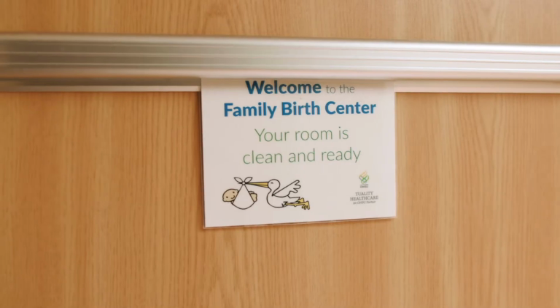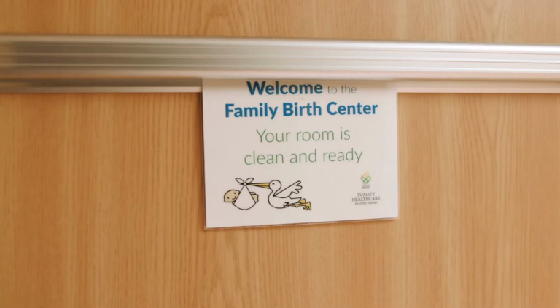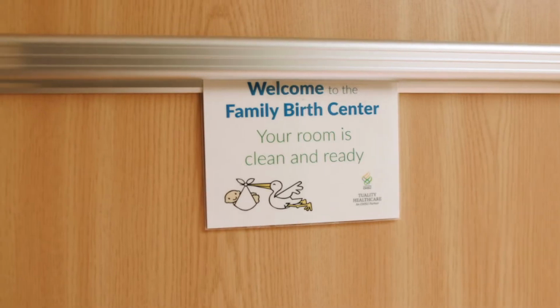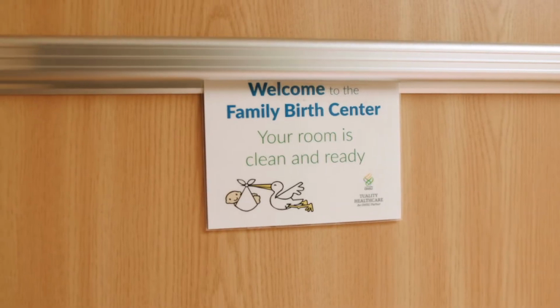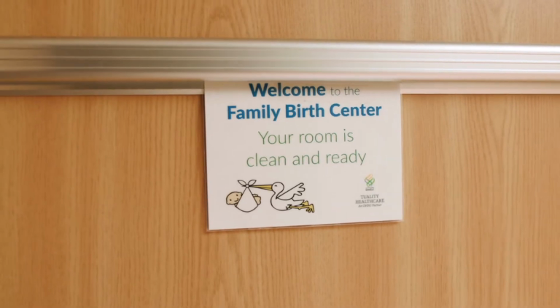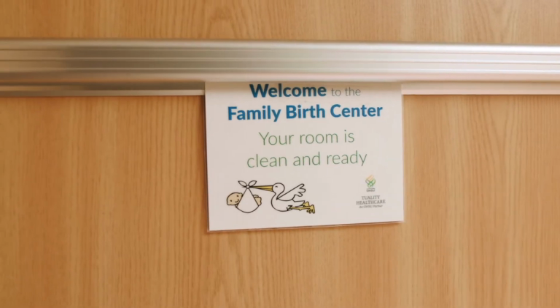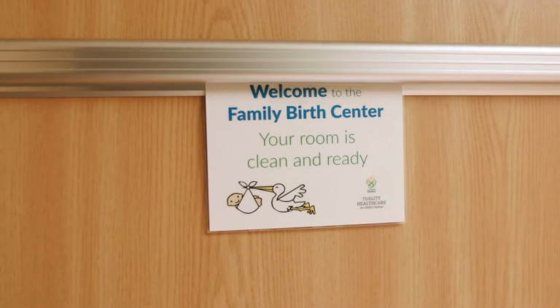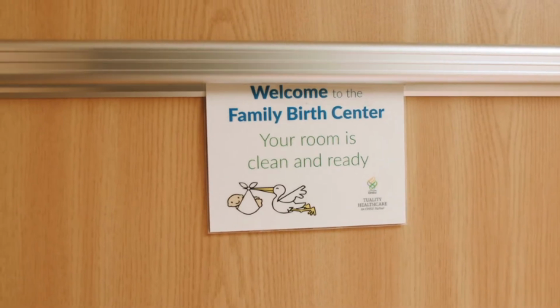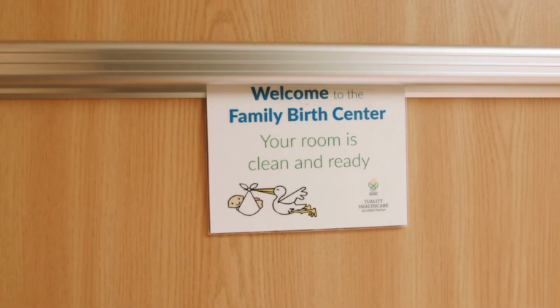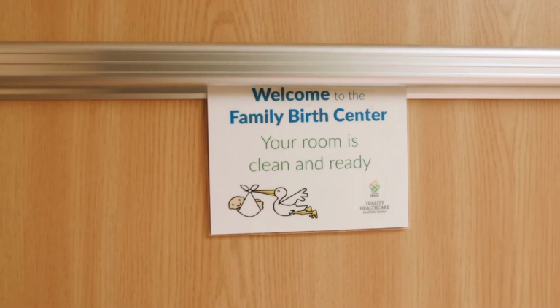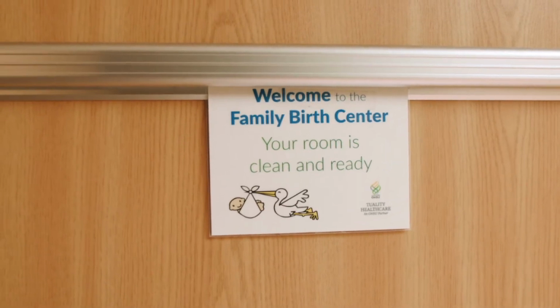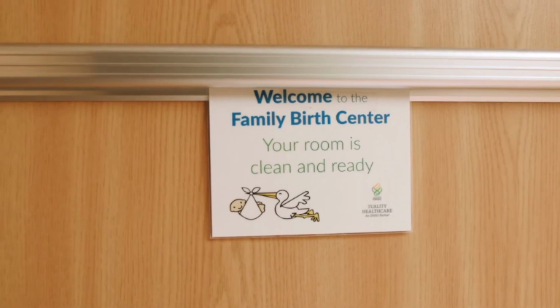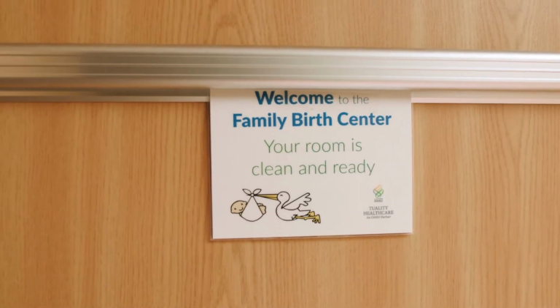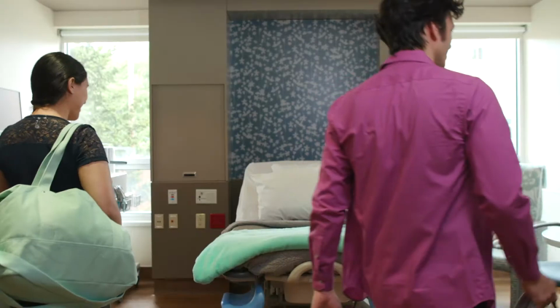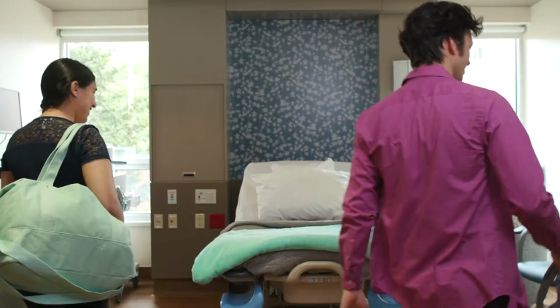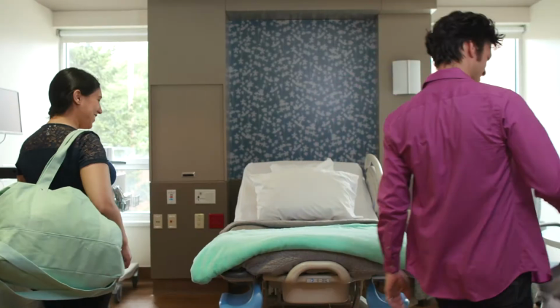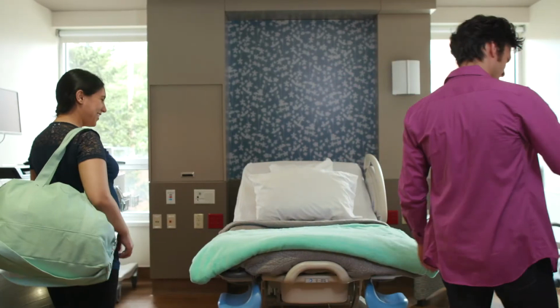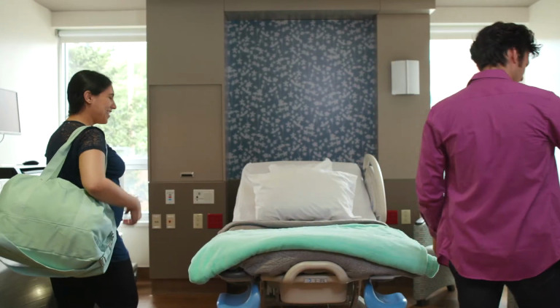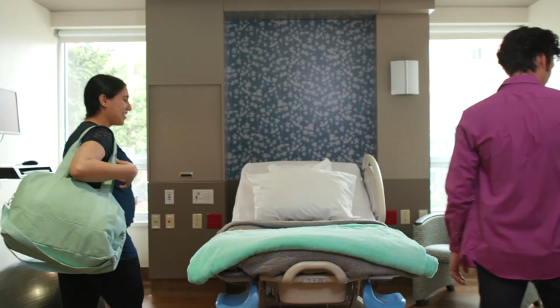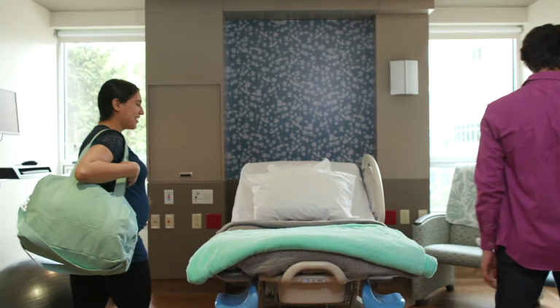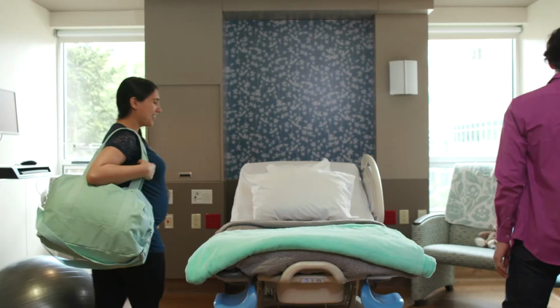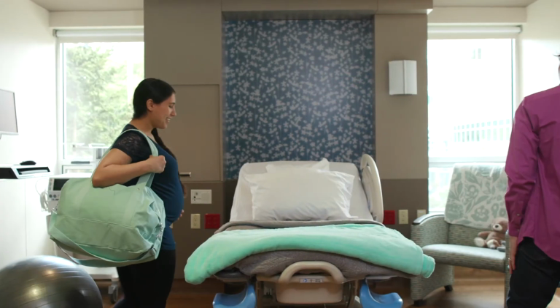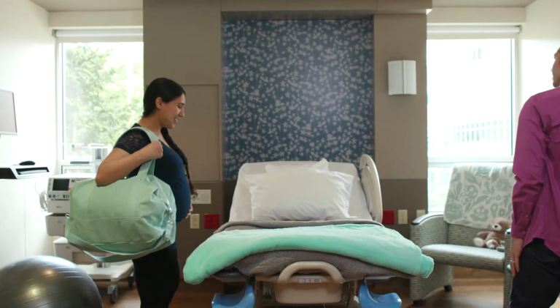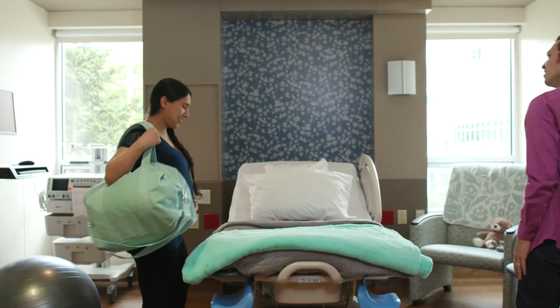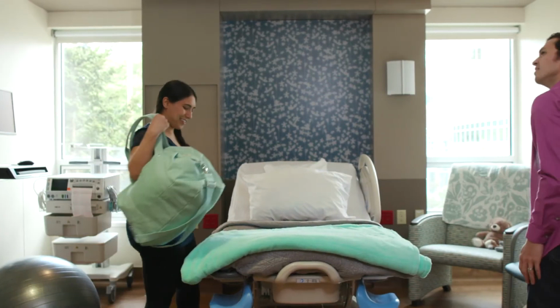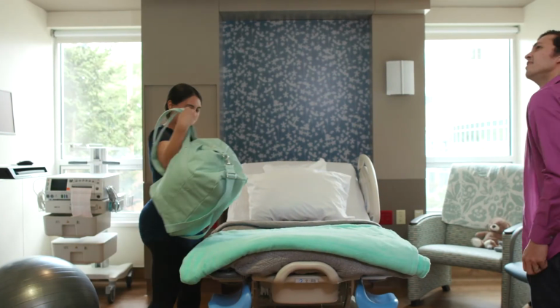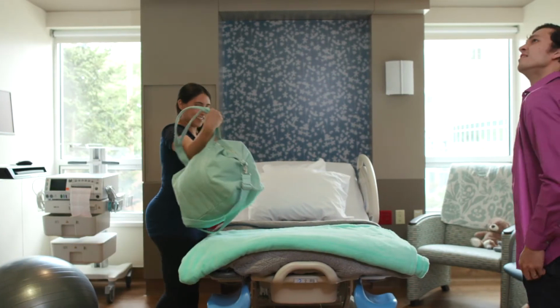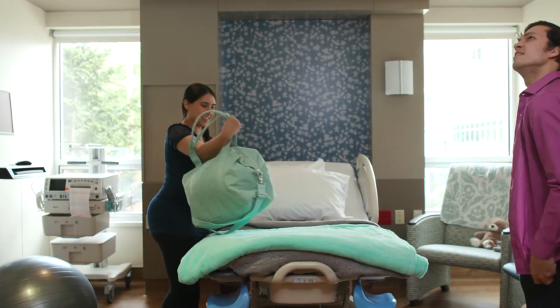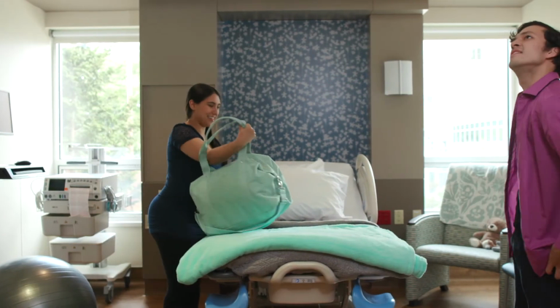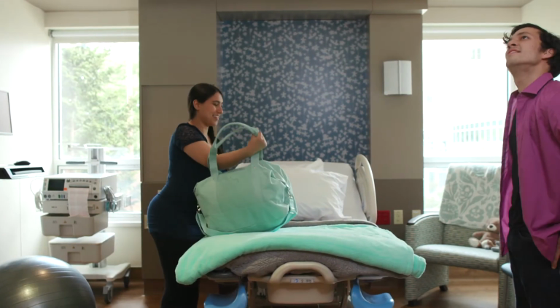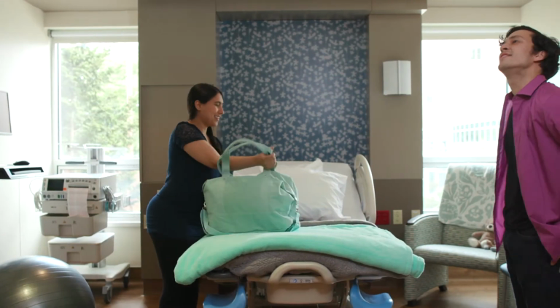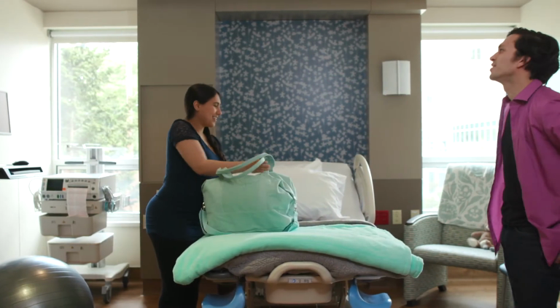Next, we'll take you to your private labor, delivery, and recovery room. You'll be in the same room throughout your stay.